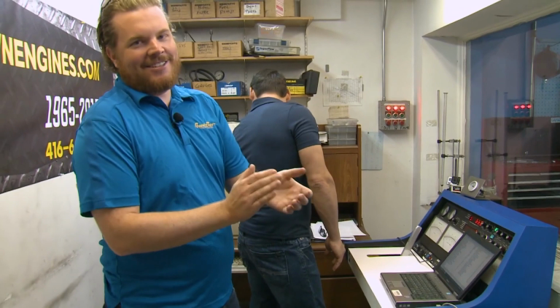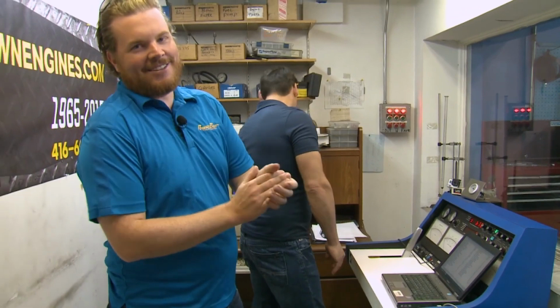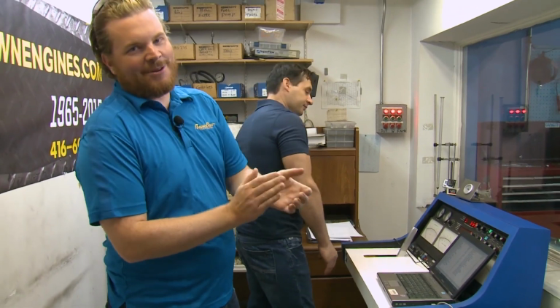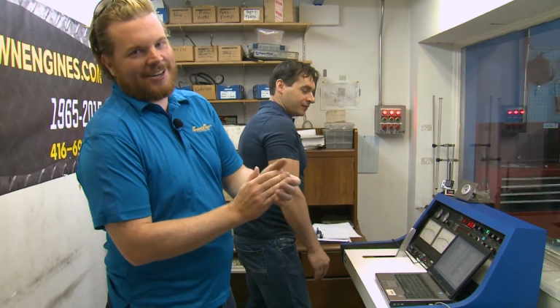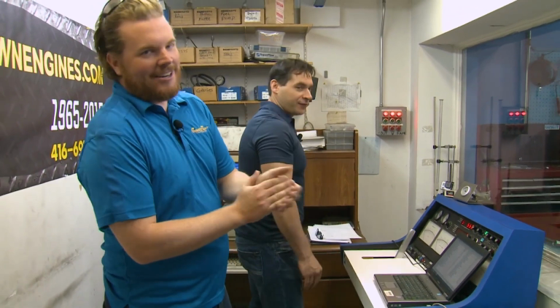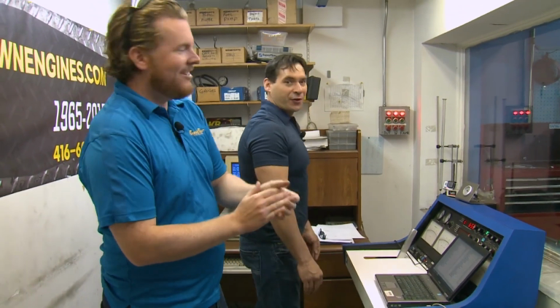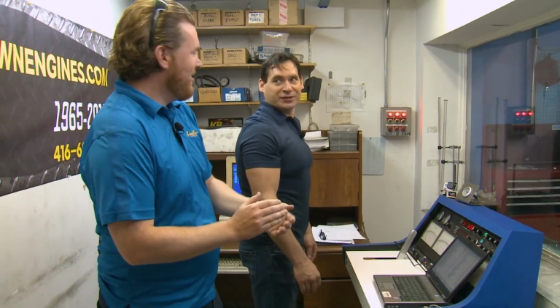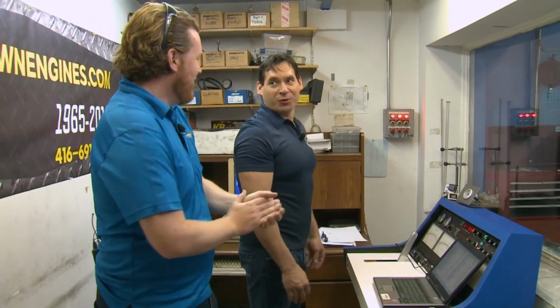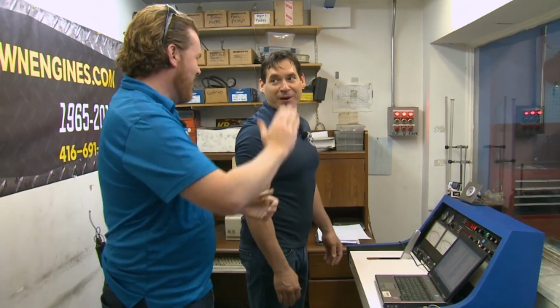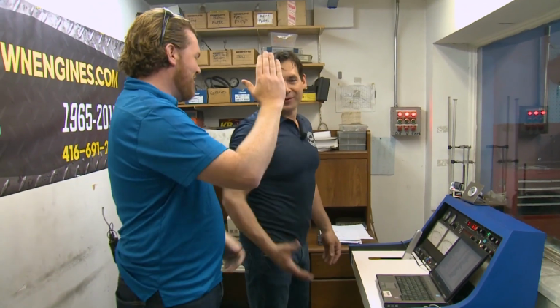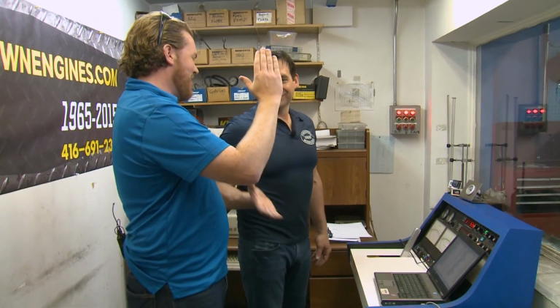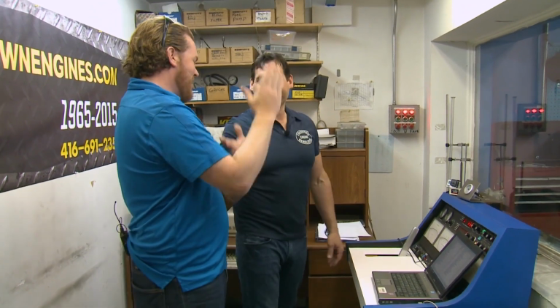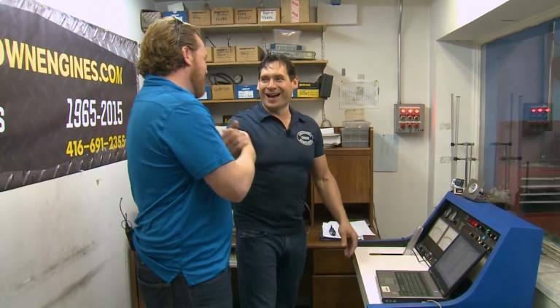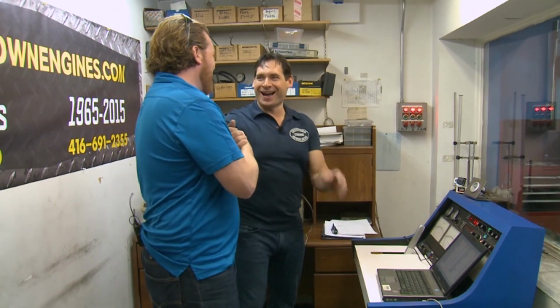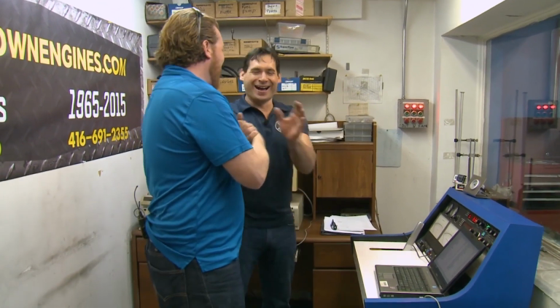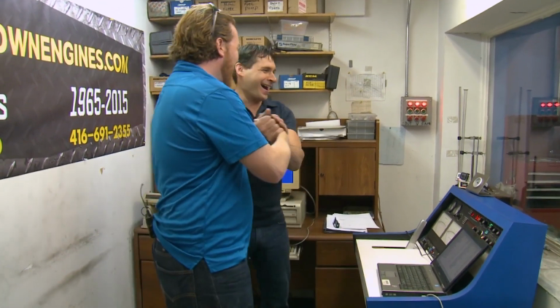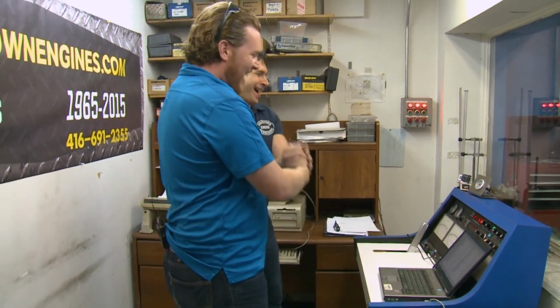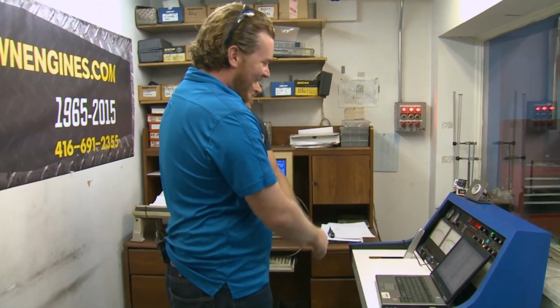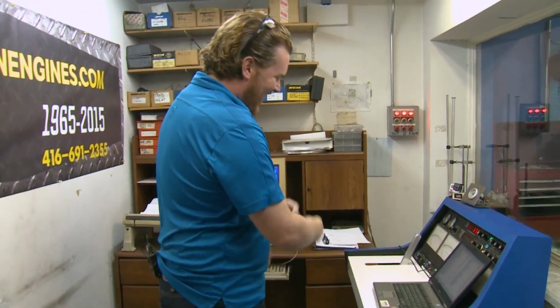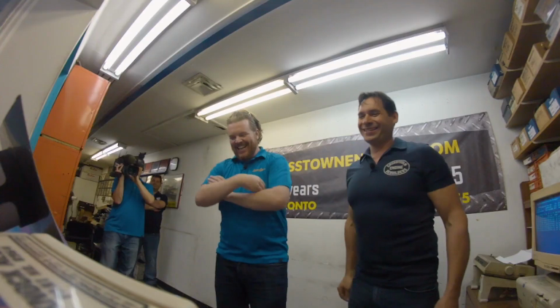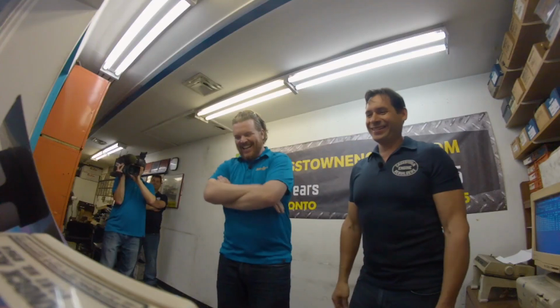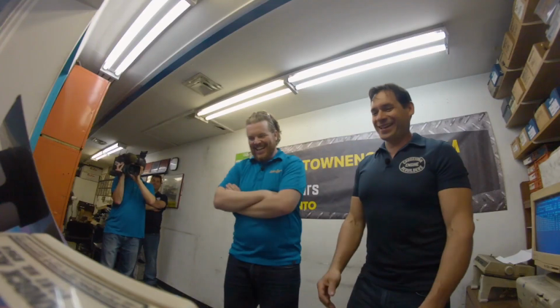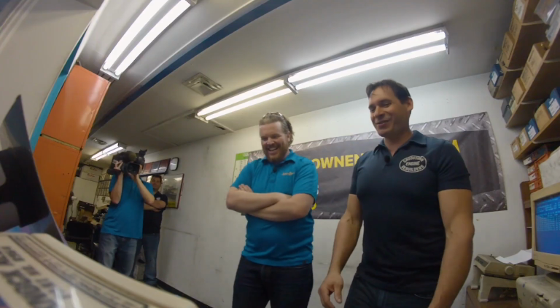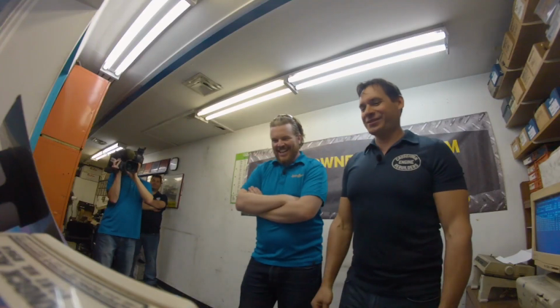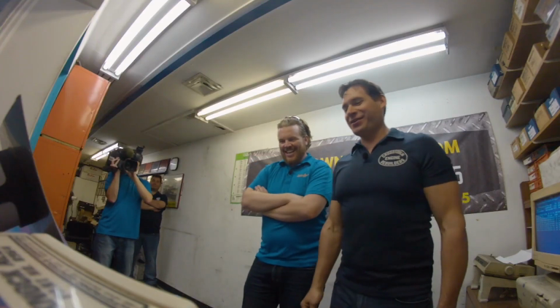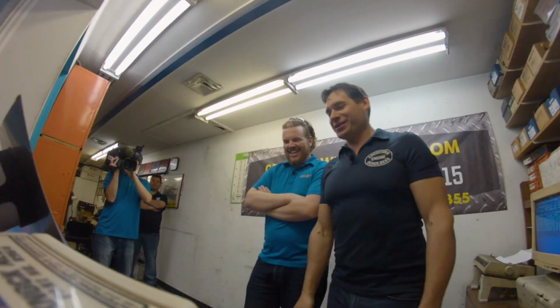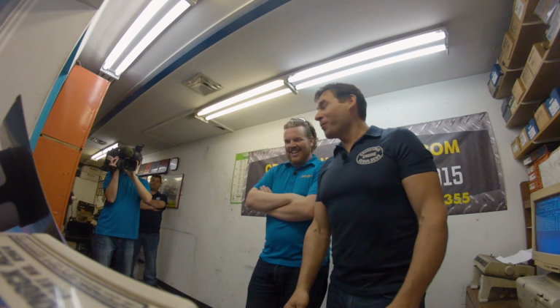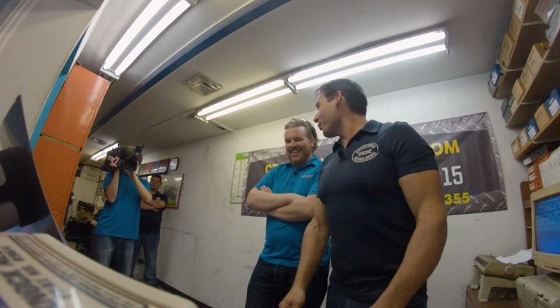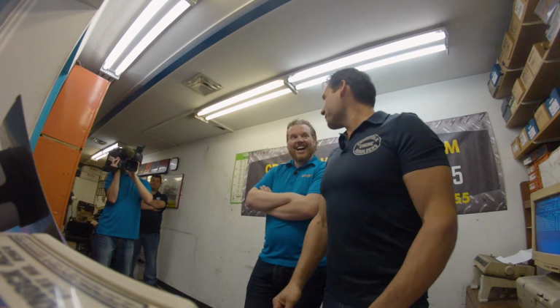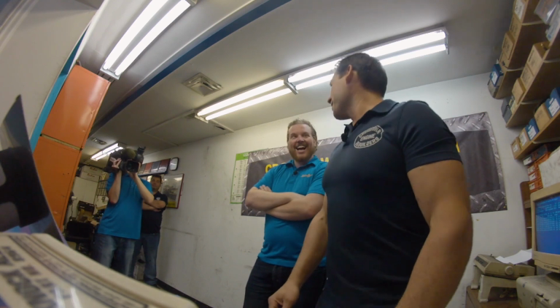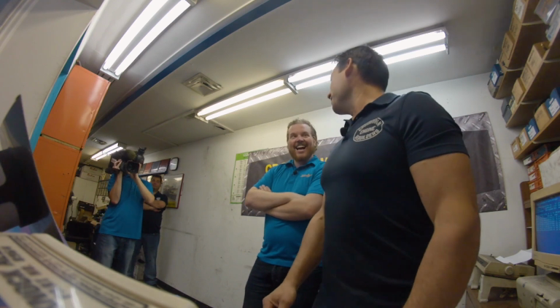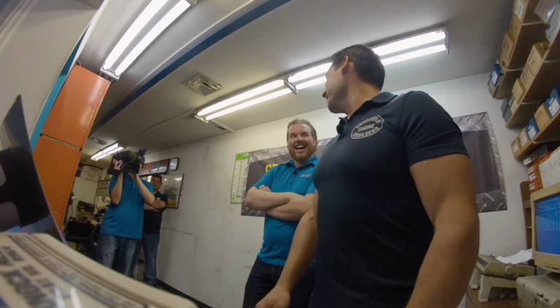It's because I was here - four extra horsepower. Nice job. That's a Crosstown engine: more horsepower than you need.